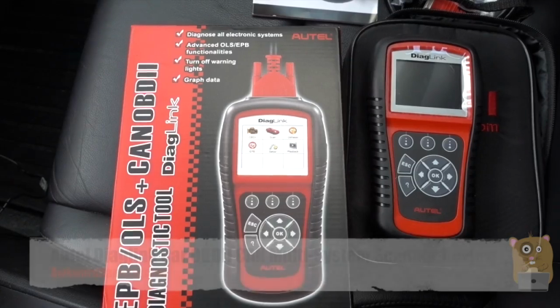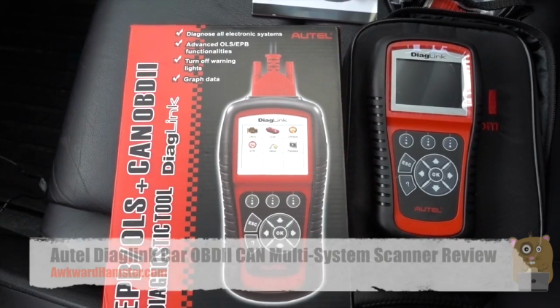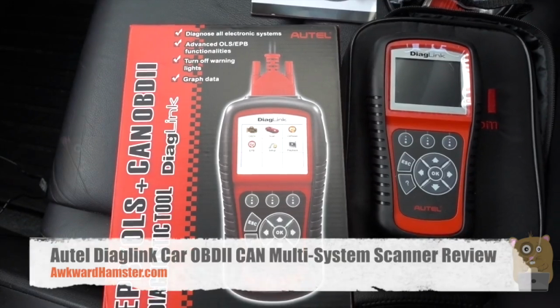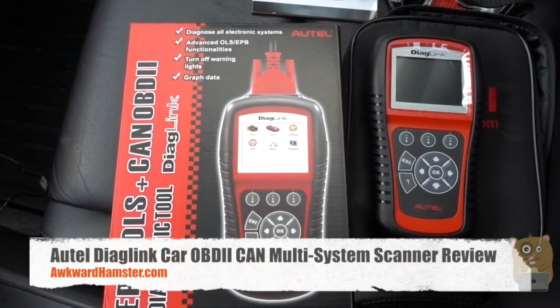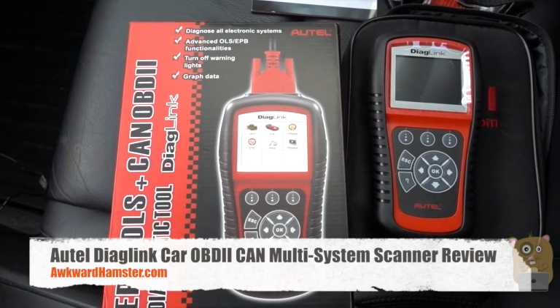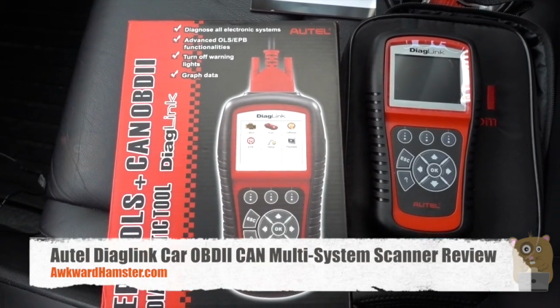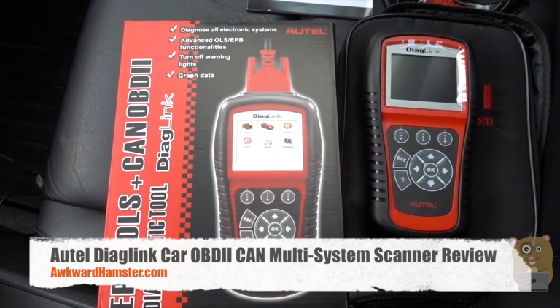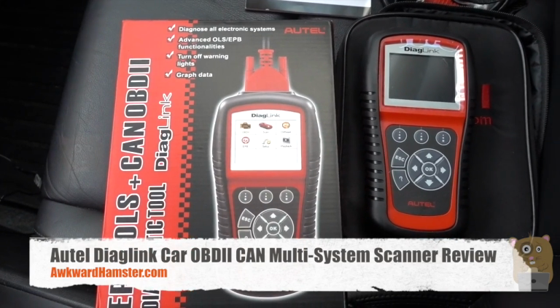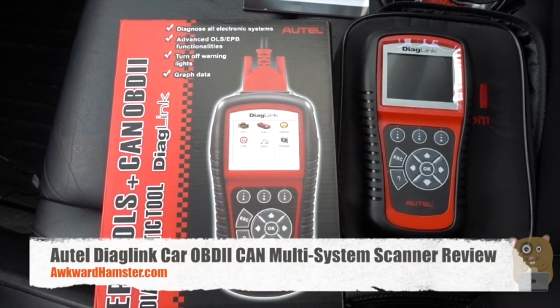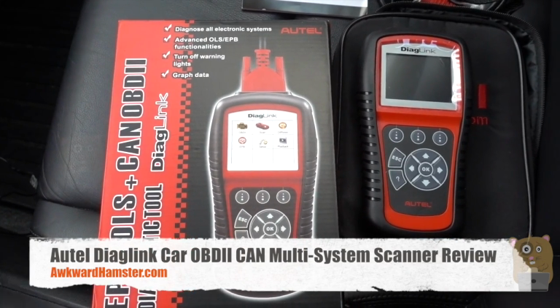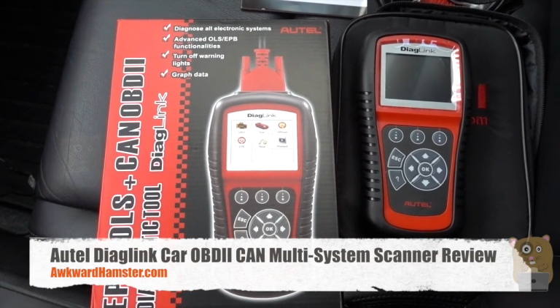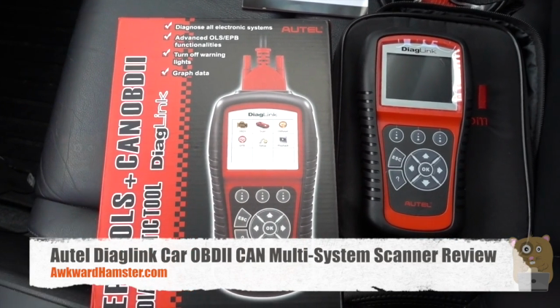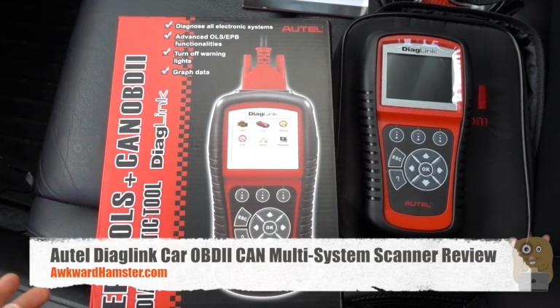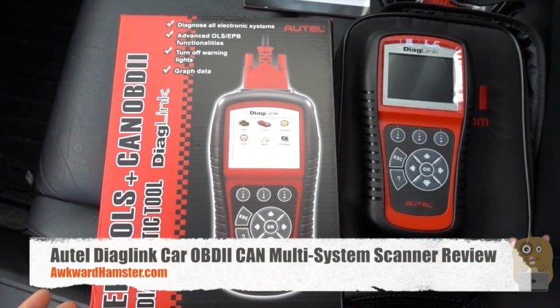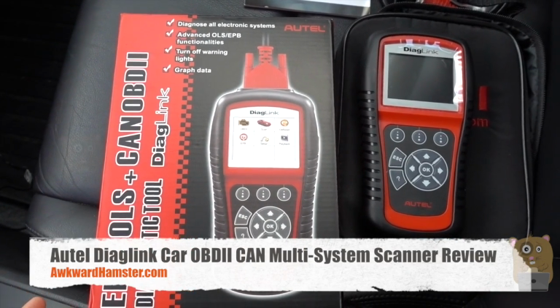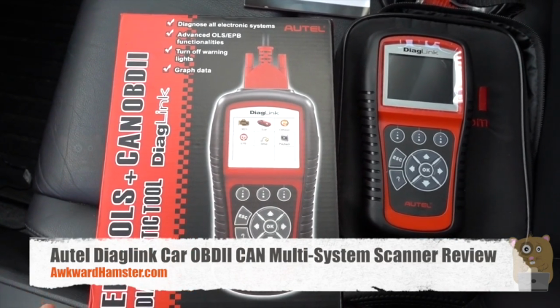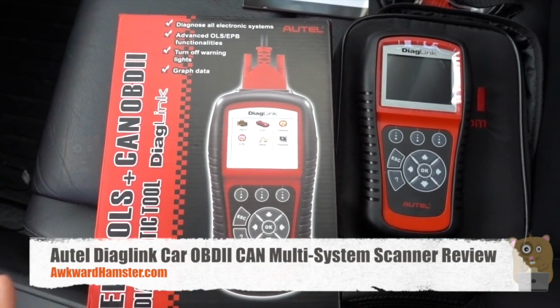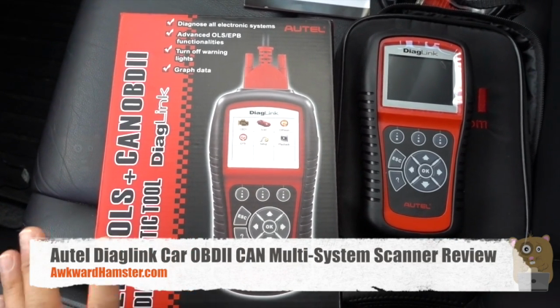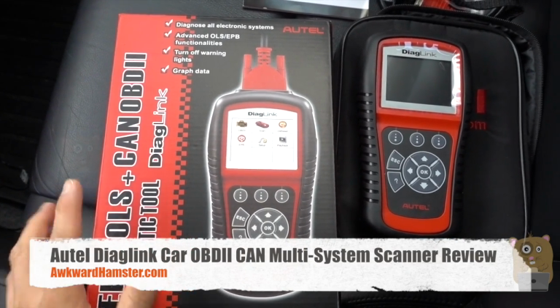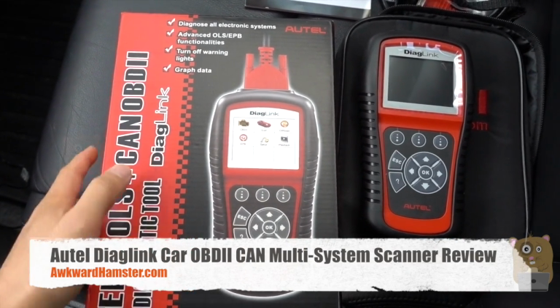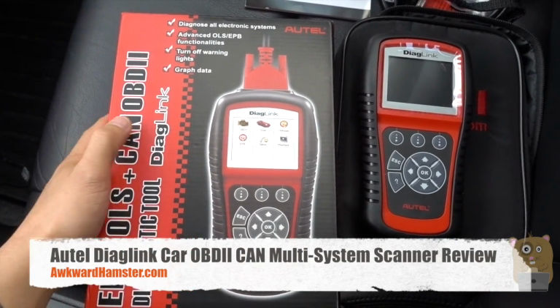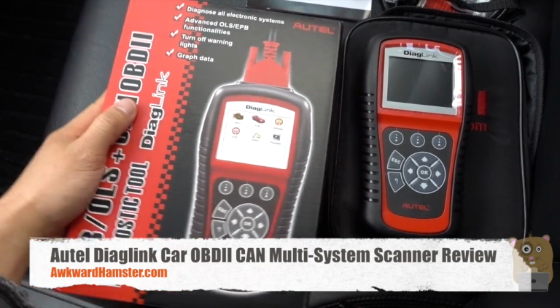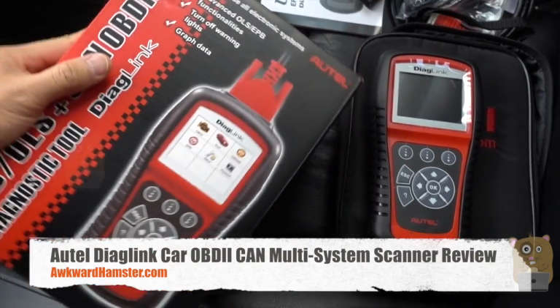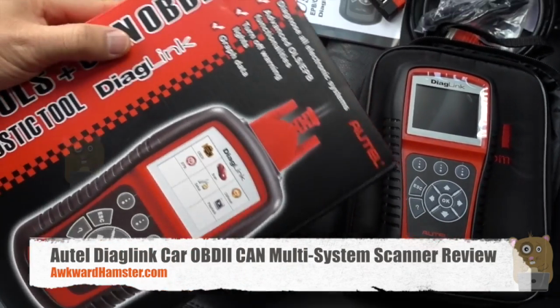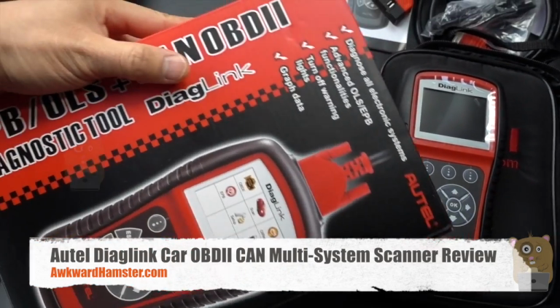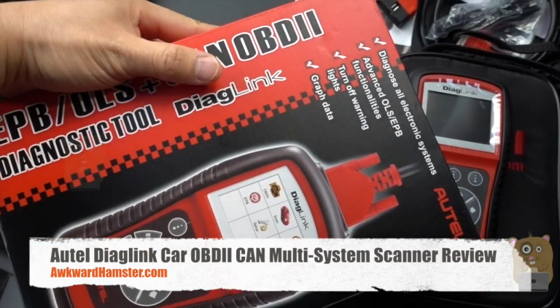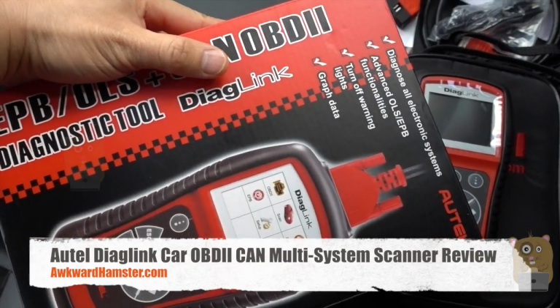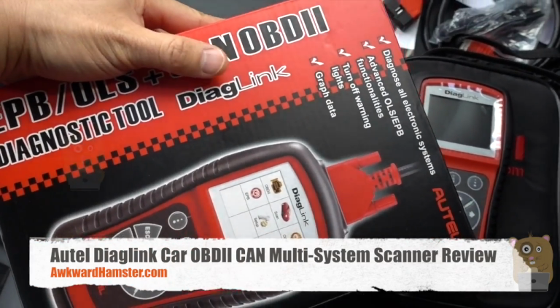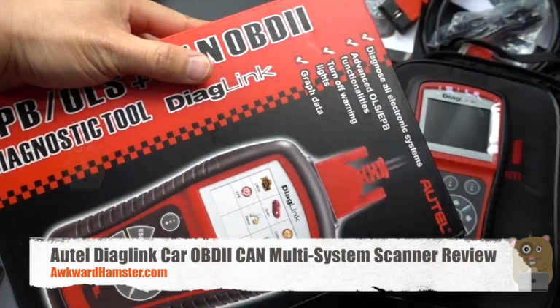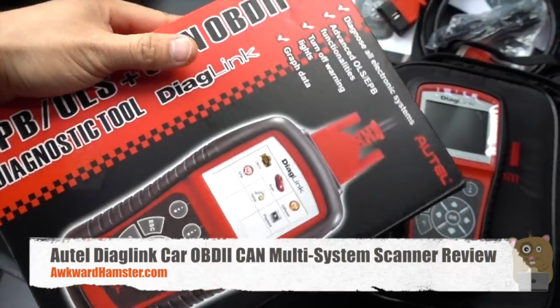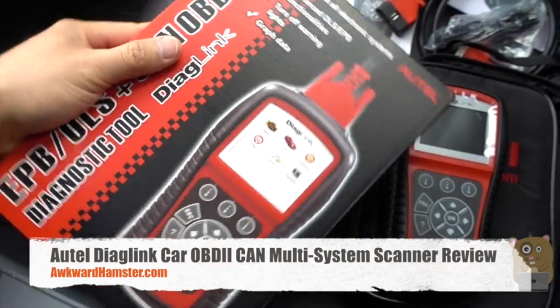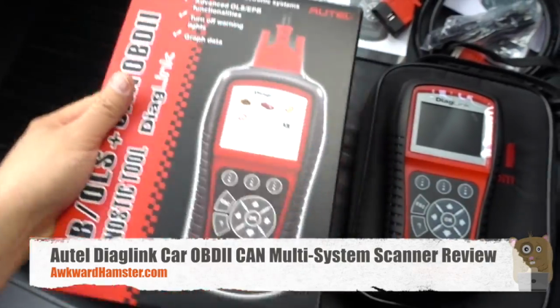Hi, welcome to Oko Hamster. Today I'll be bringing you this All-Tail Car Diagnostic Scanner, and this one is the Diaglink model.